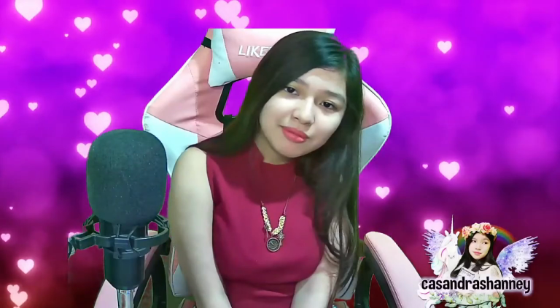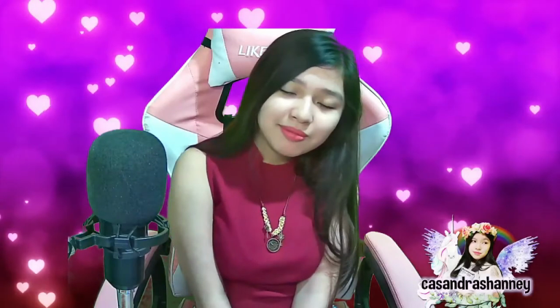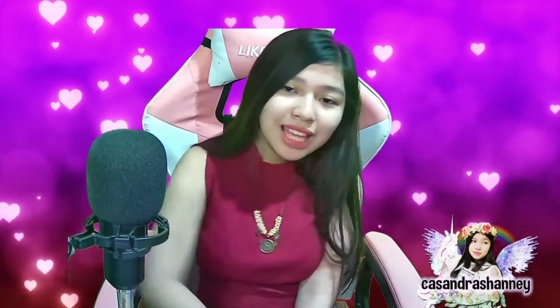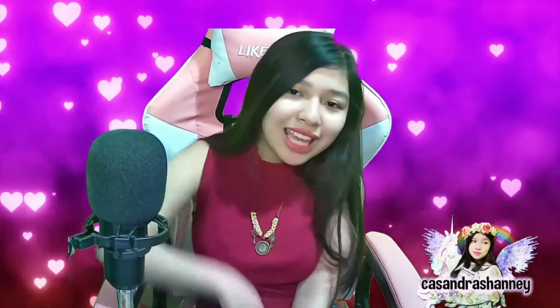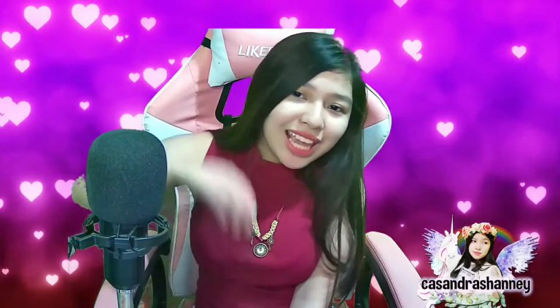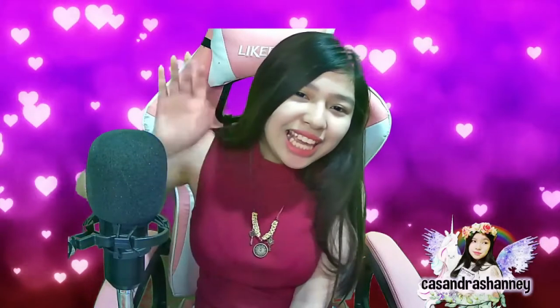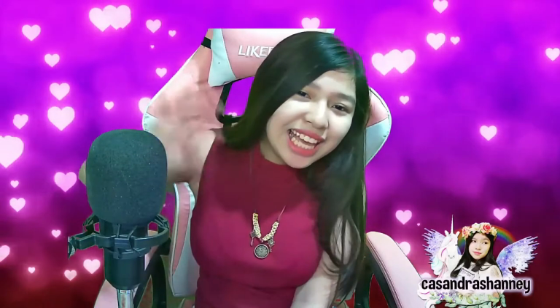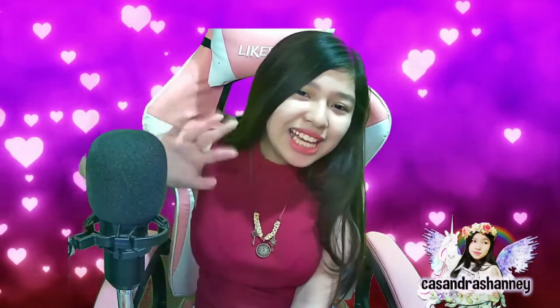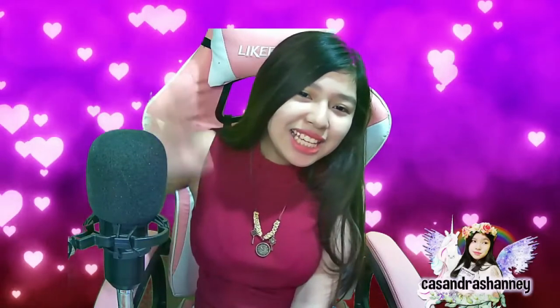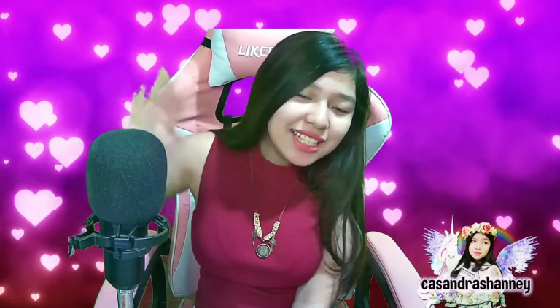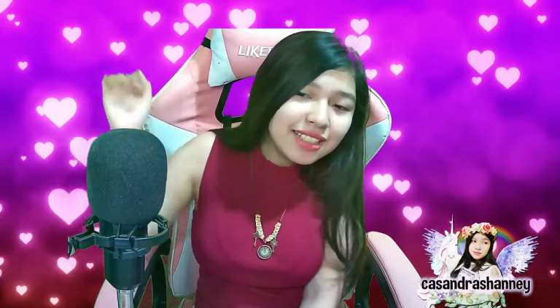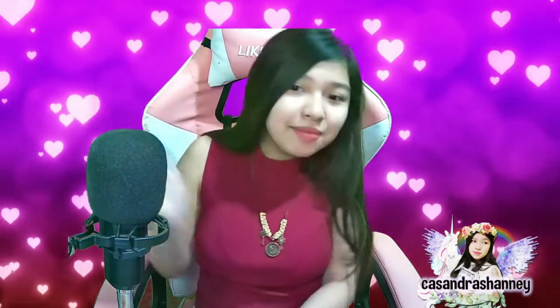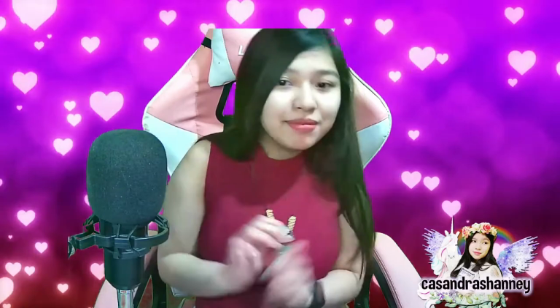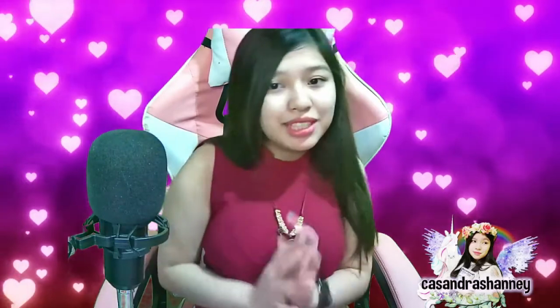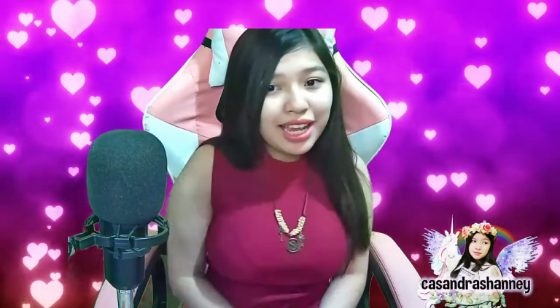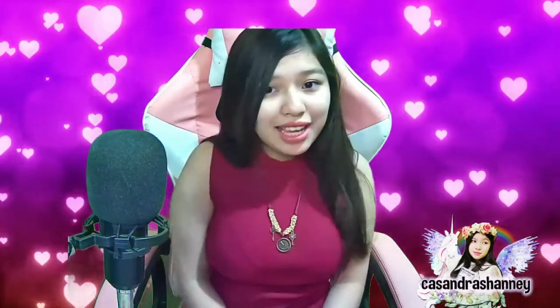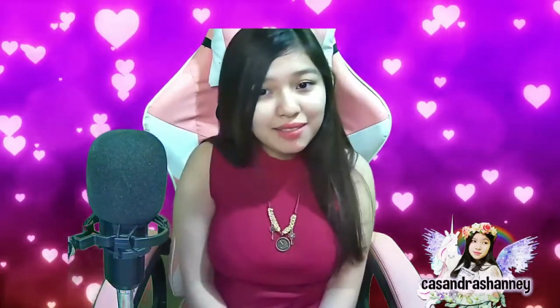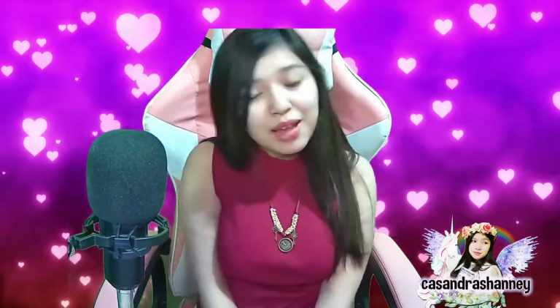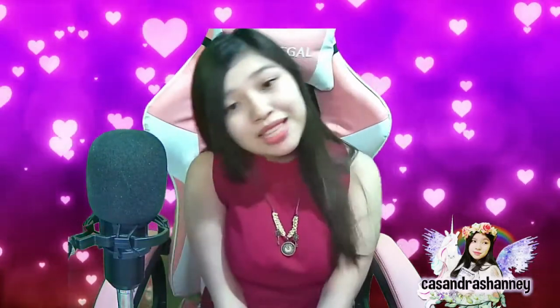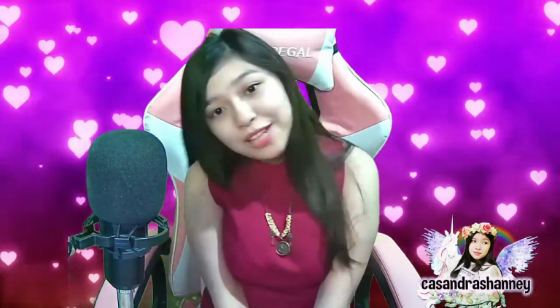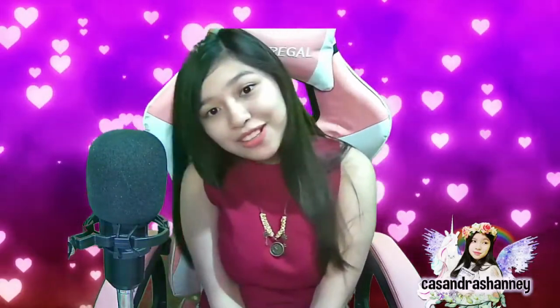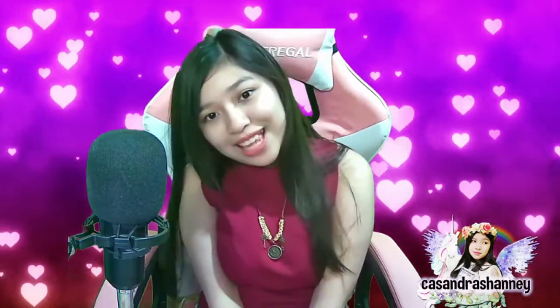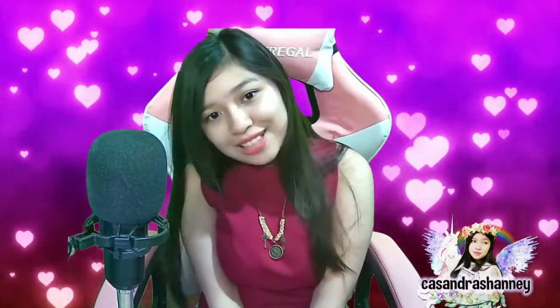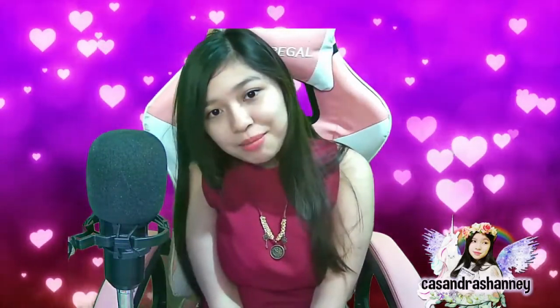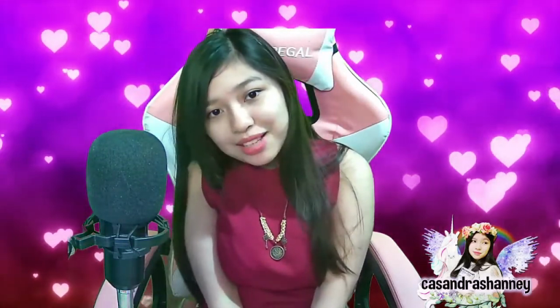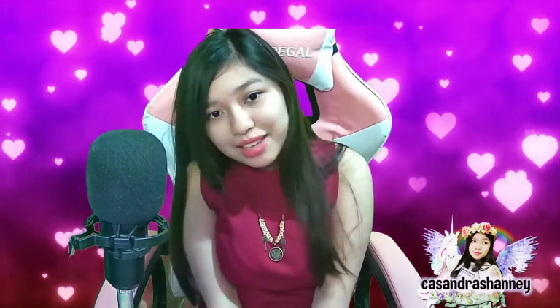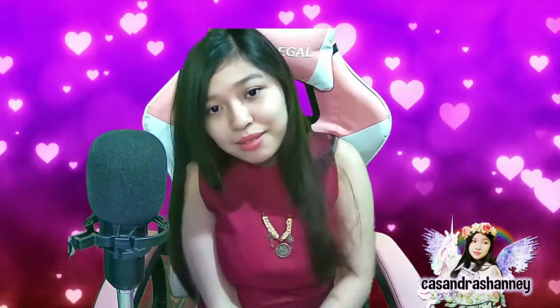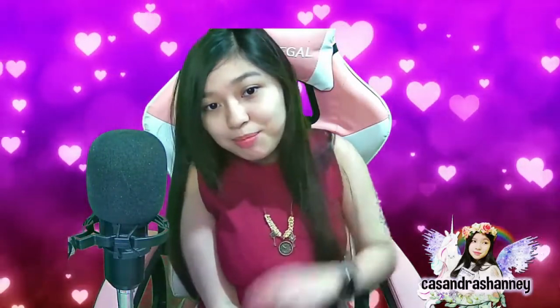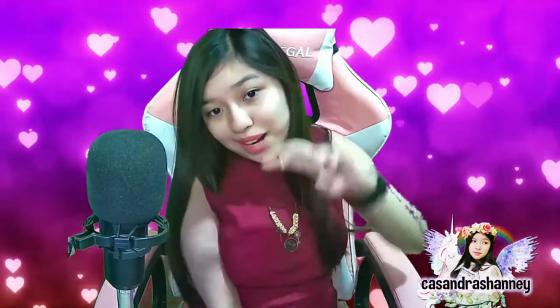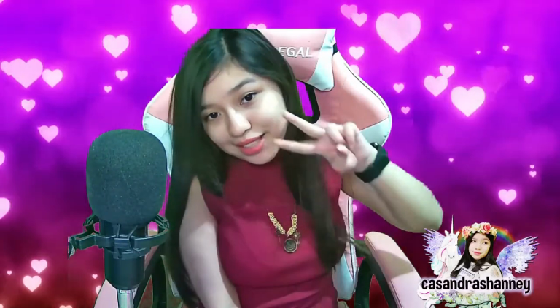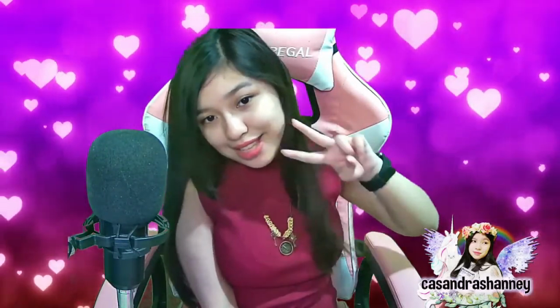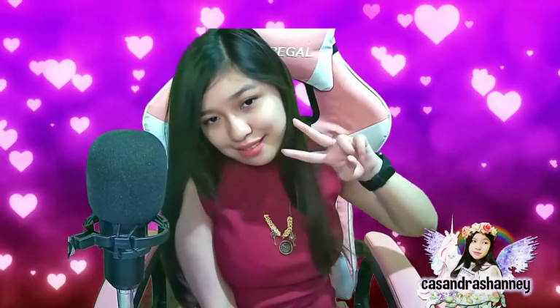Hey guys! Today is Sandra Malak's unboxing part 2!